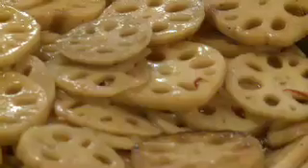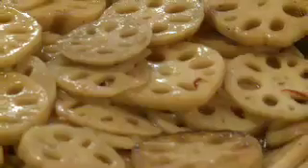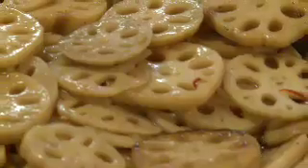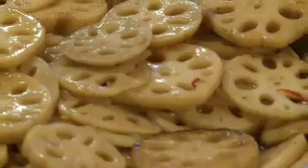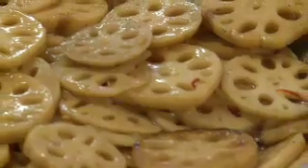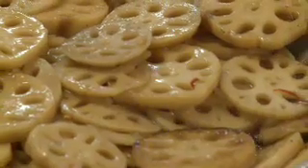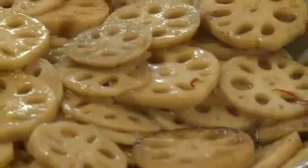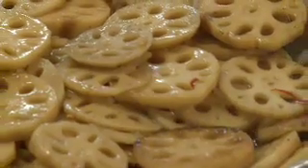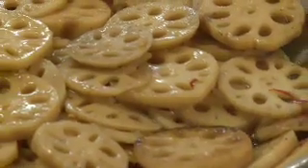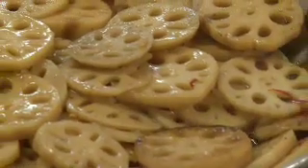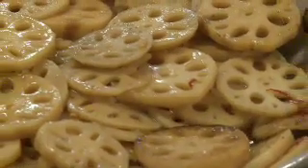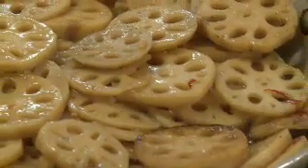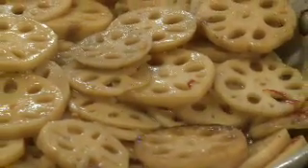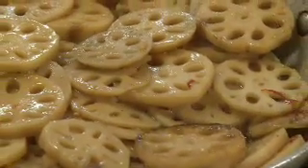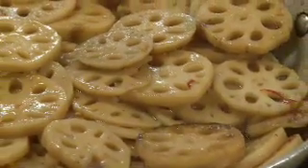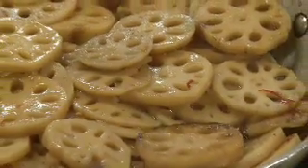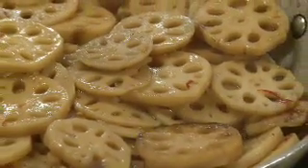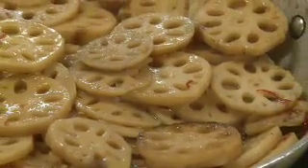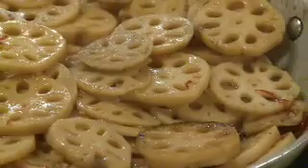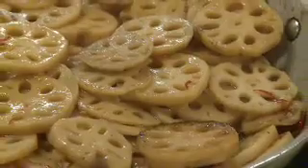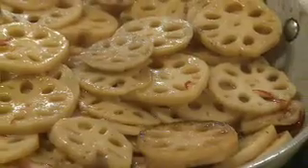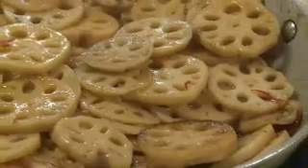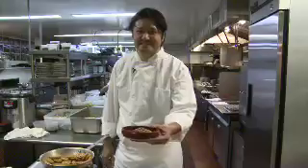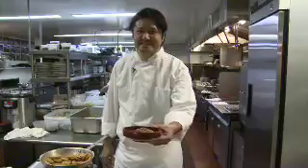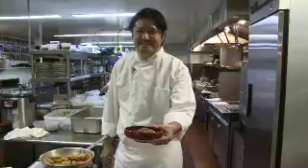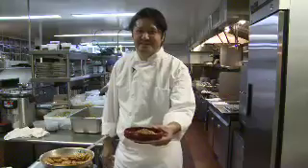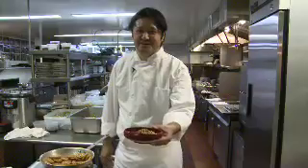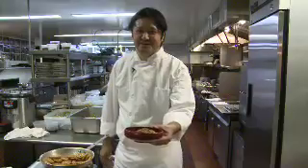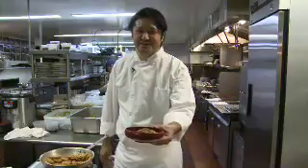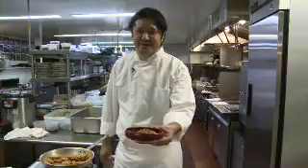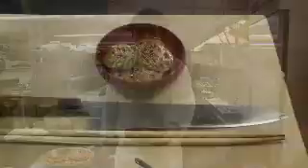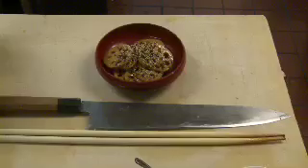This dish you can eat hot or cold. There you go. Enjoy.